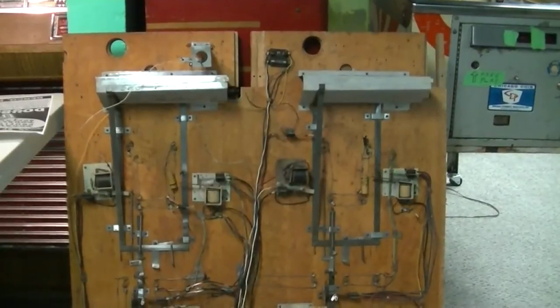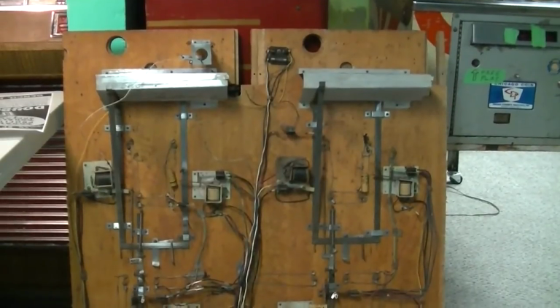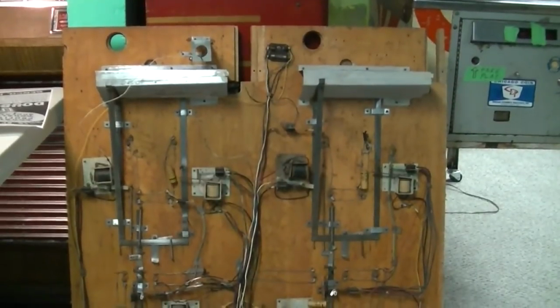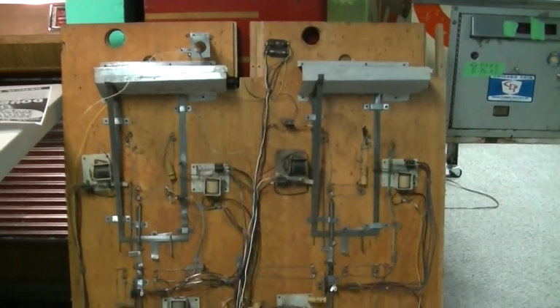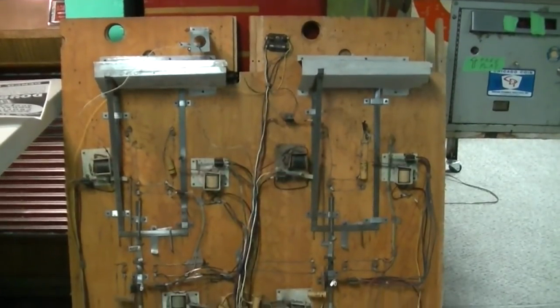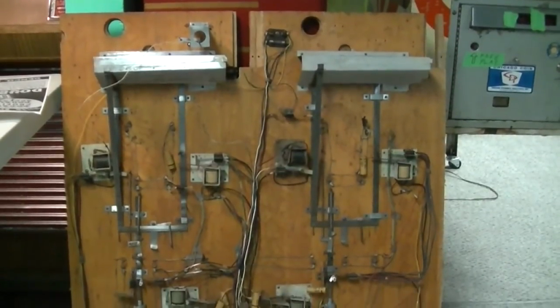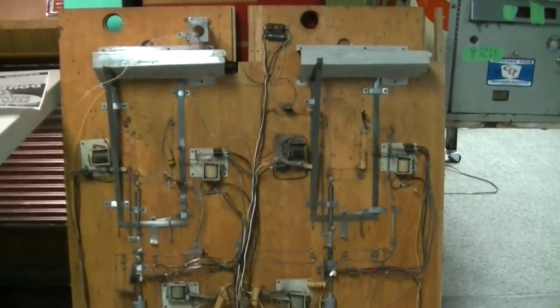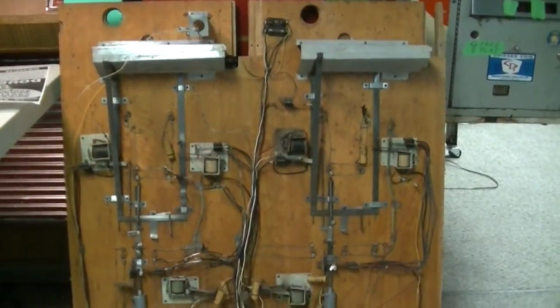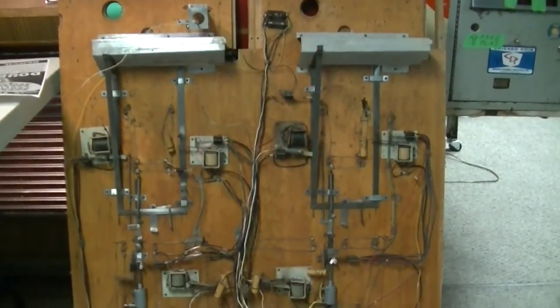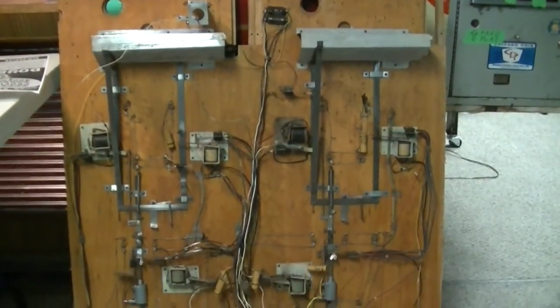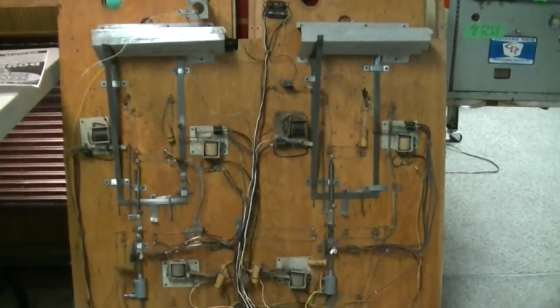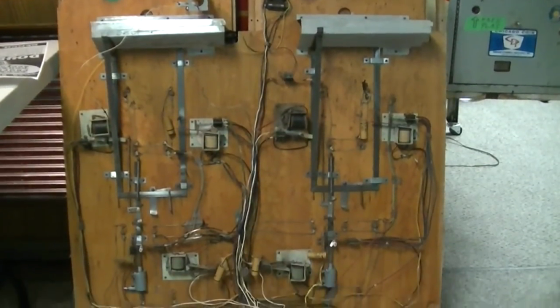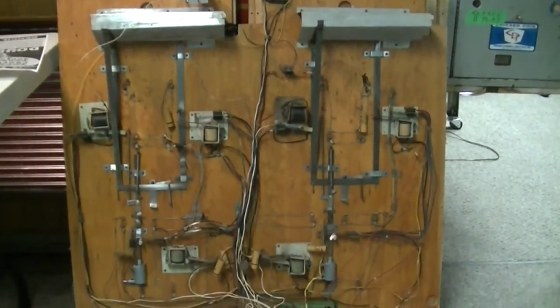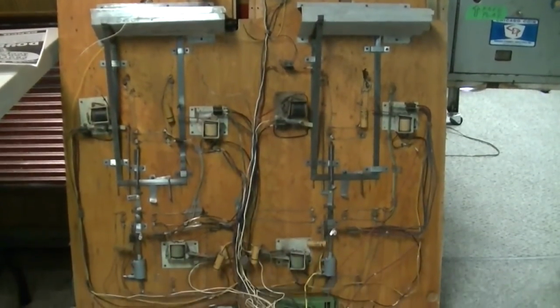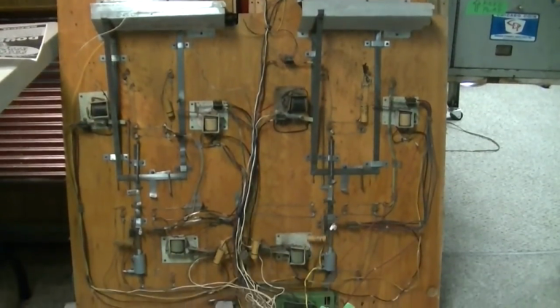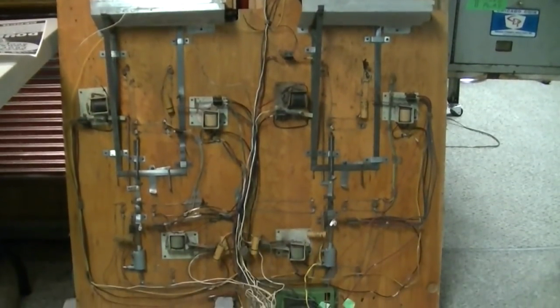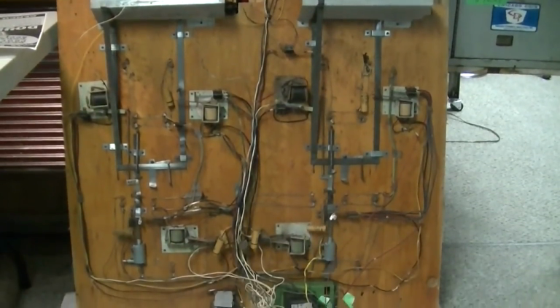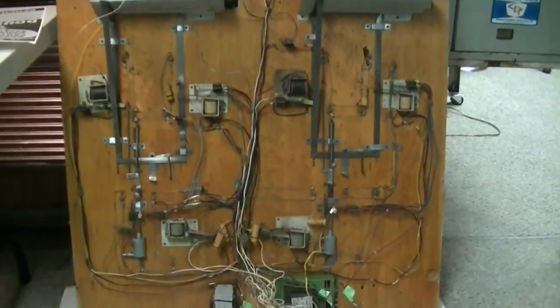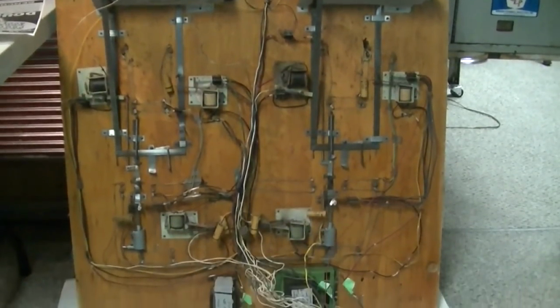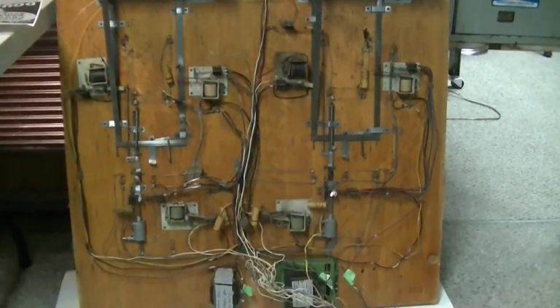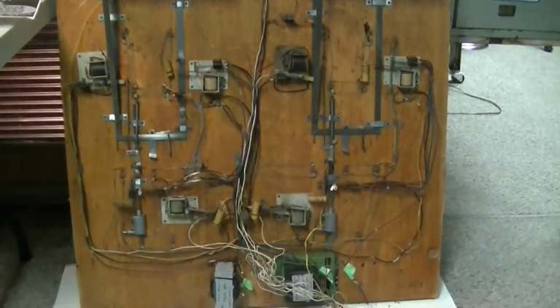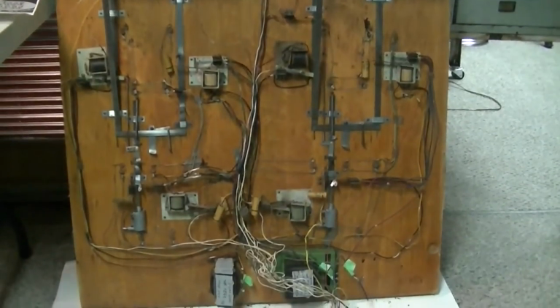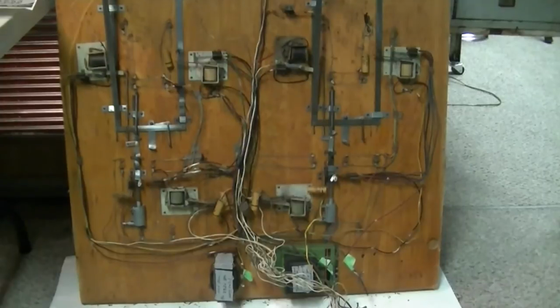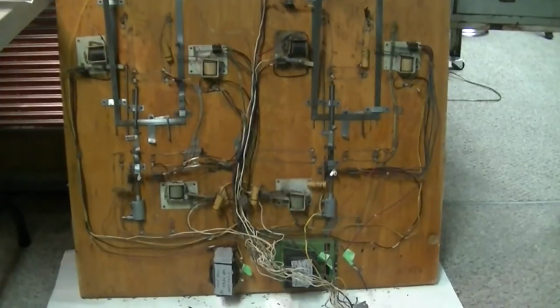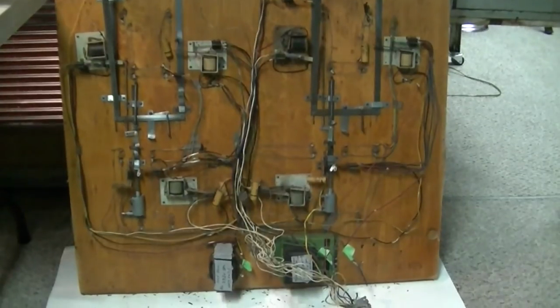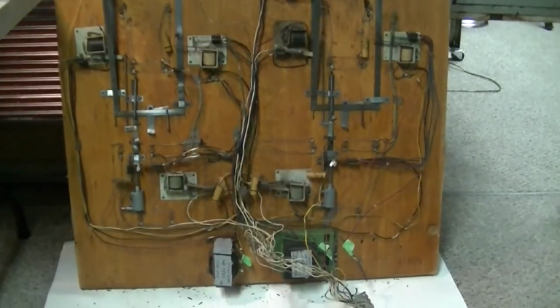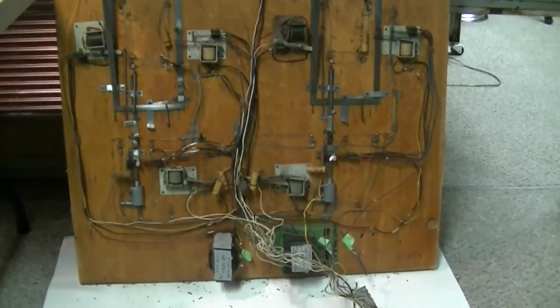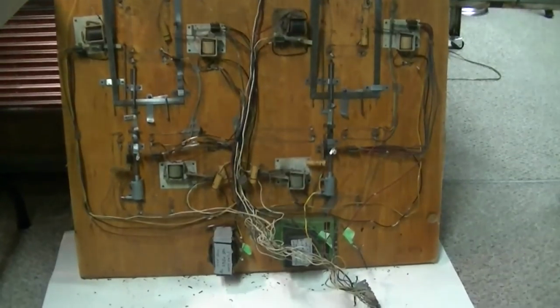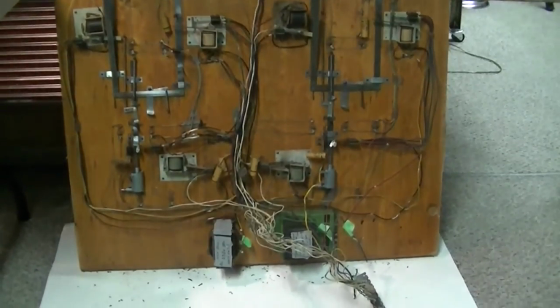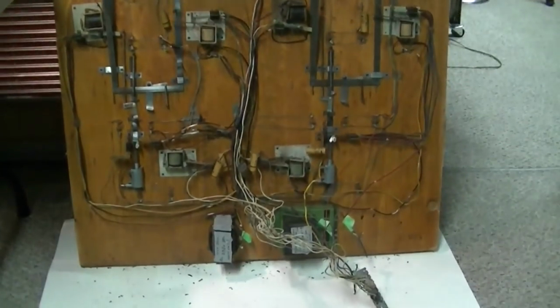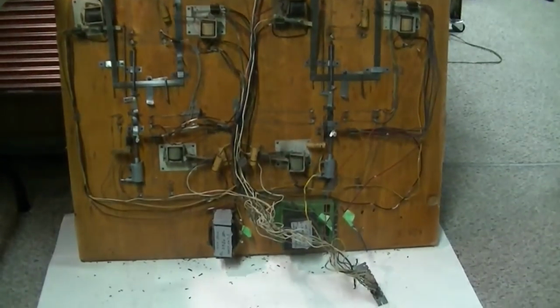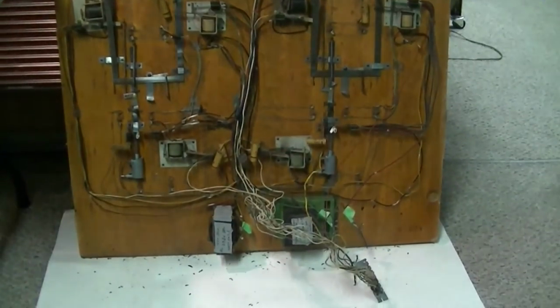Just showing a wide shot of the underside of the game so you get an idea of the layout.